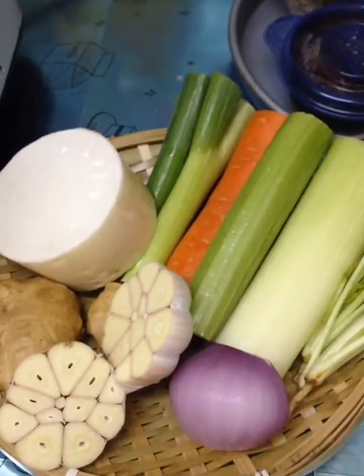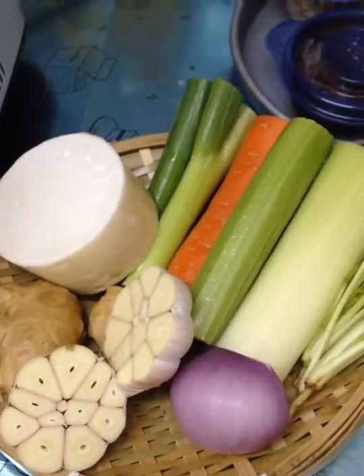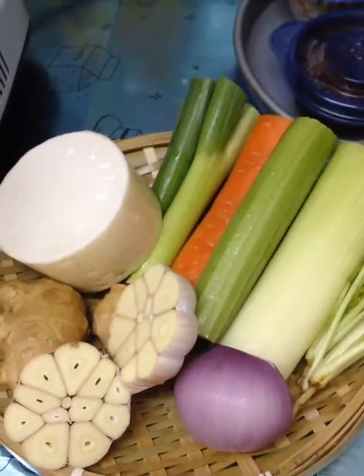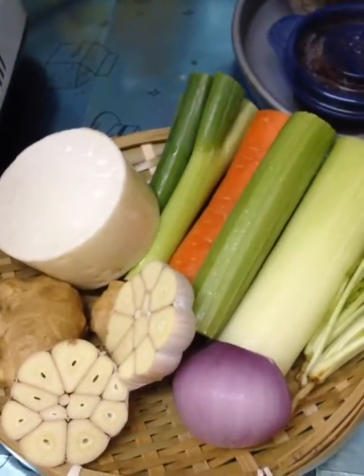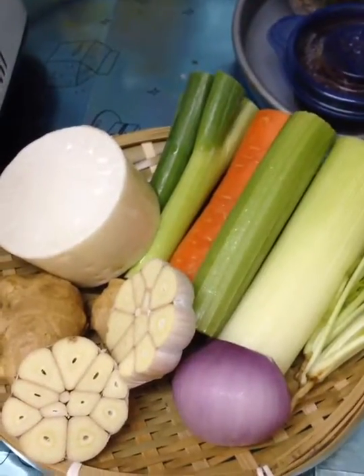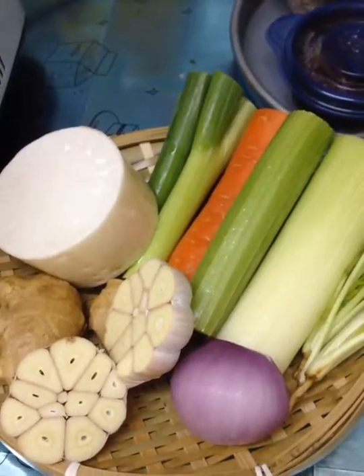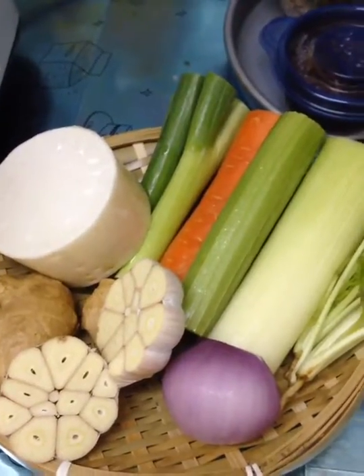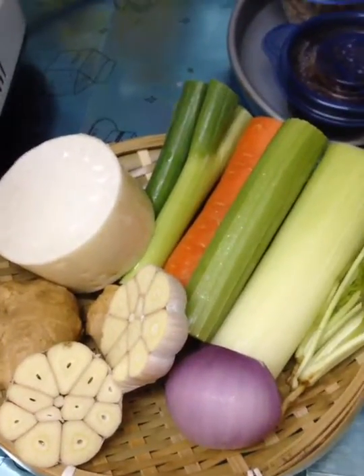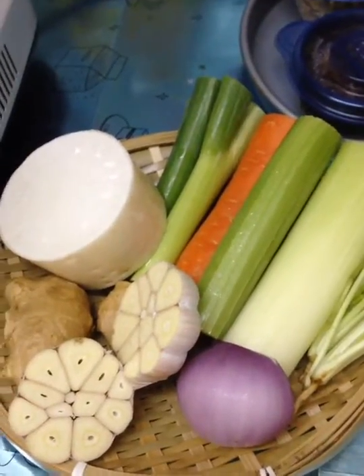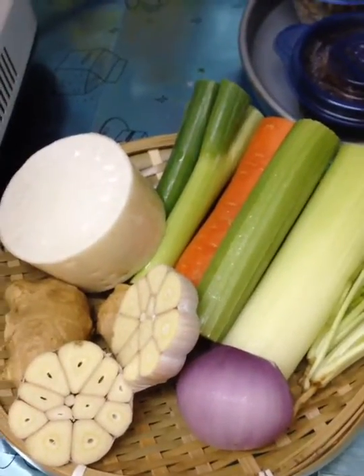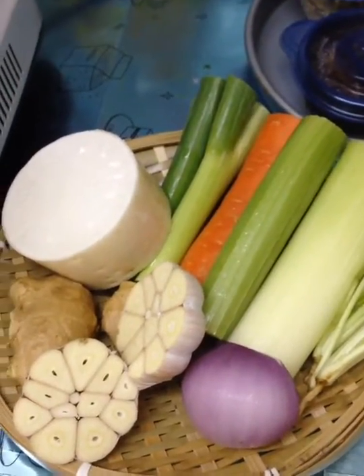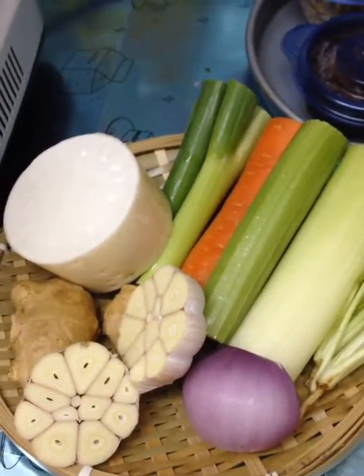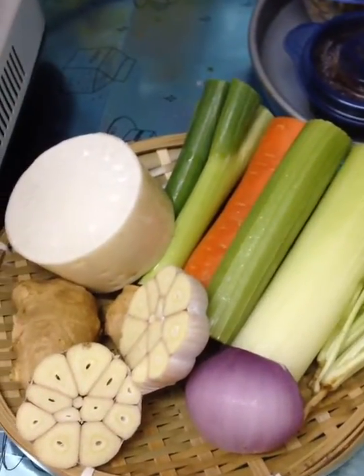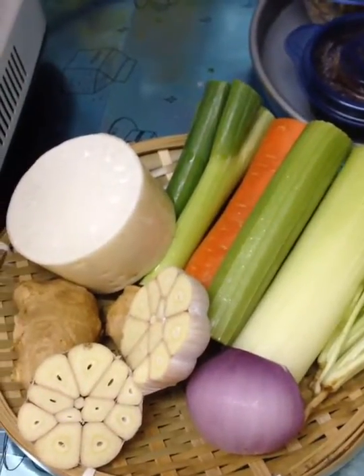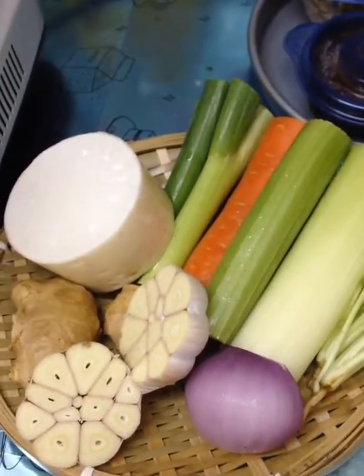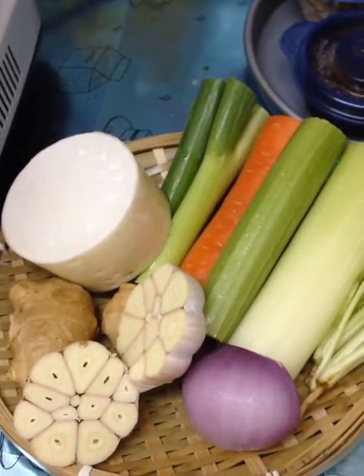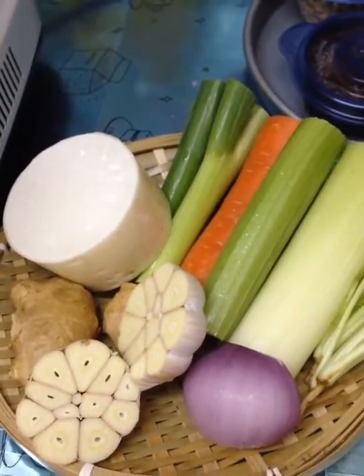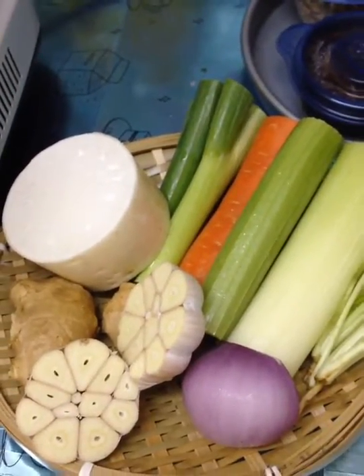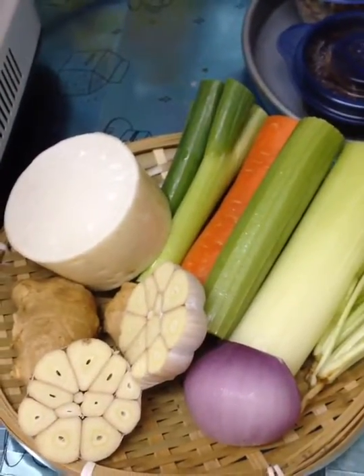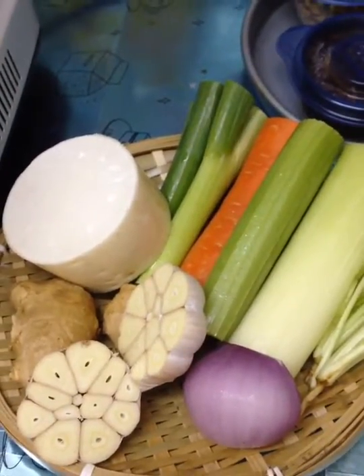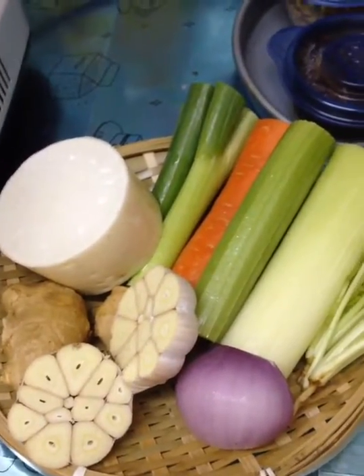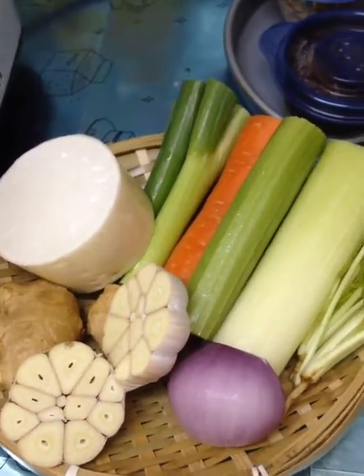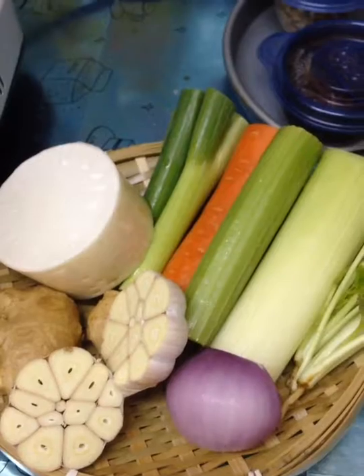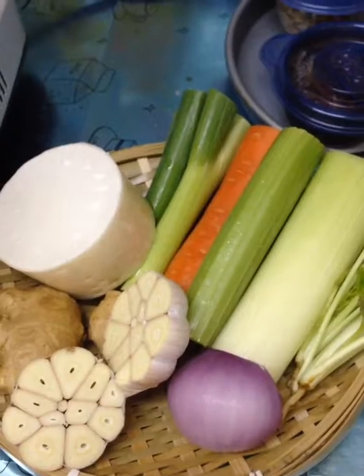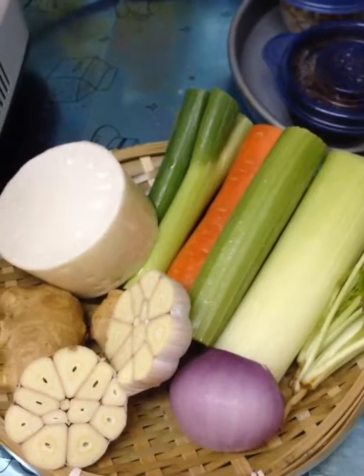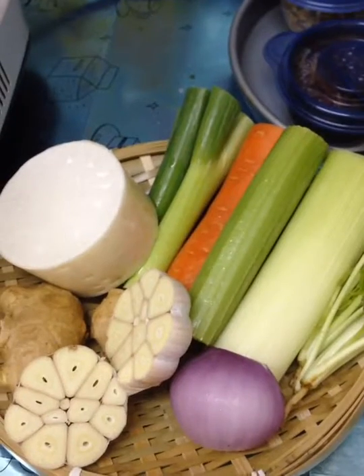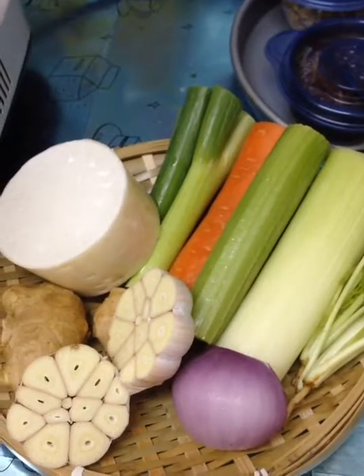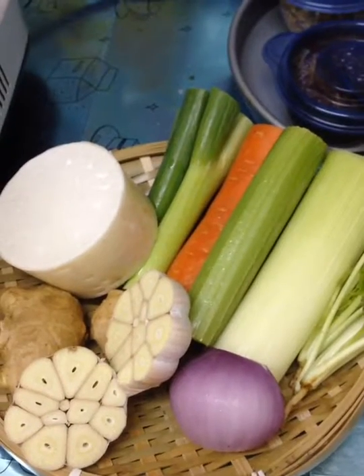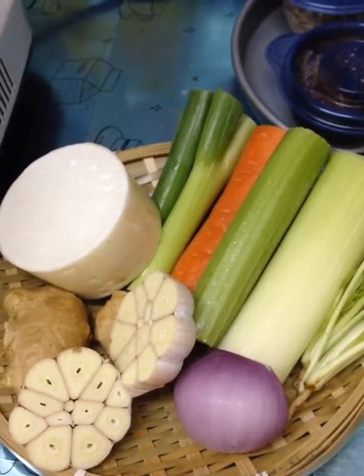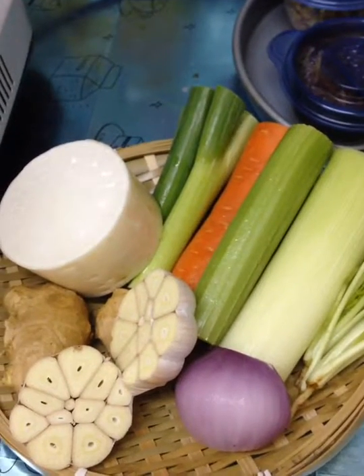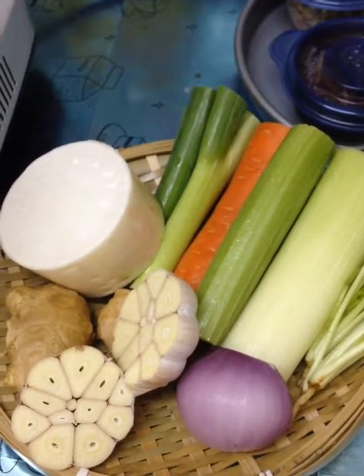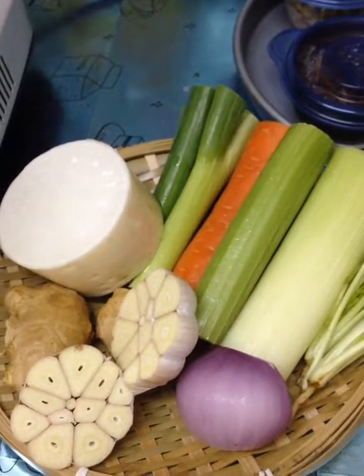Swatiha! Today I am going to make vegetable stock.